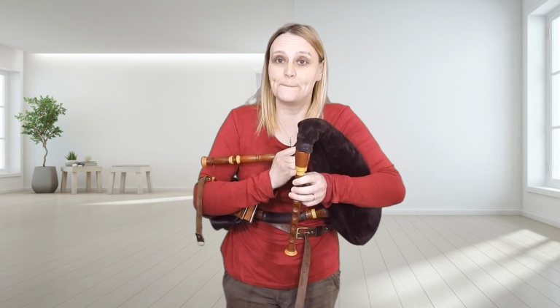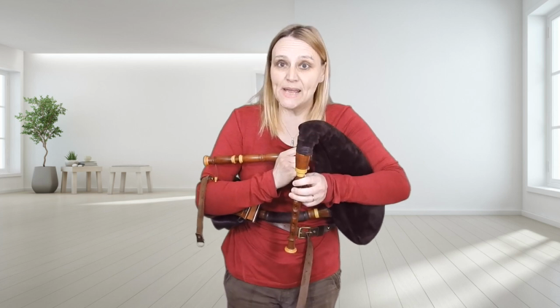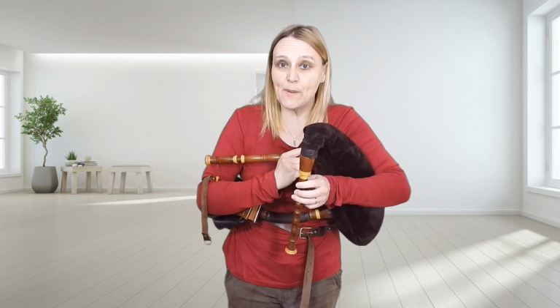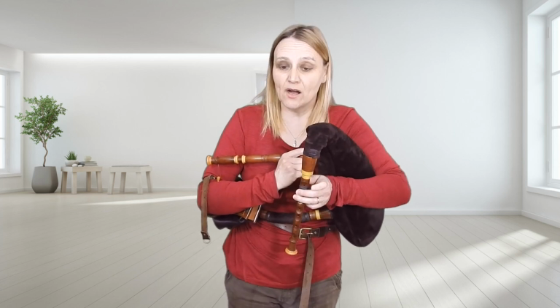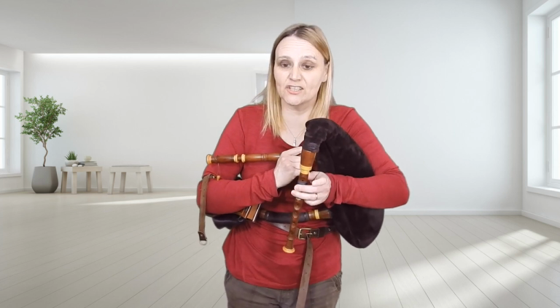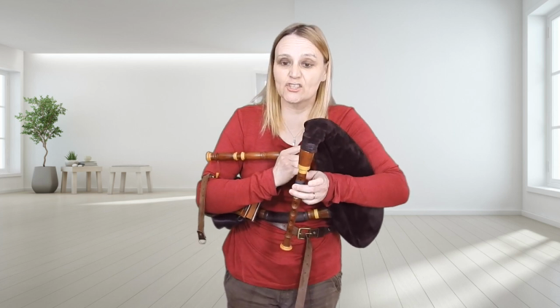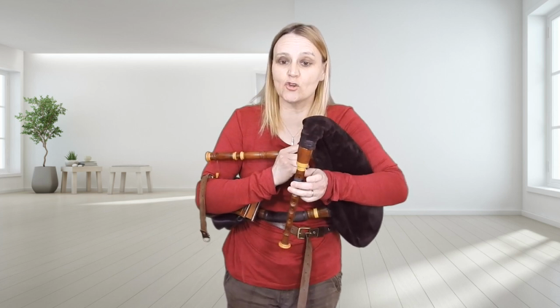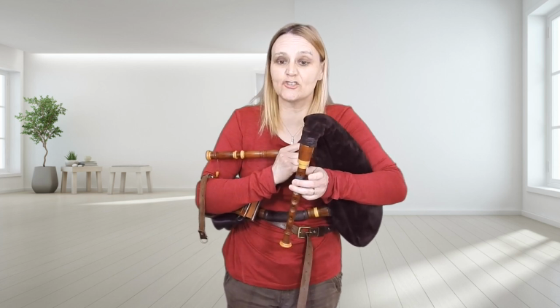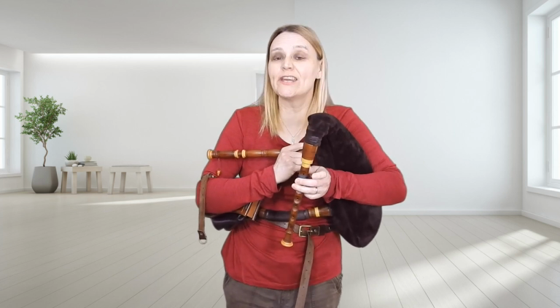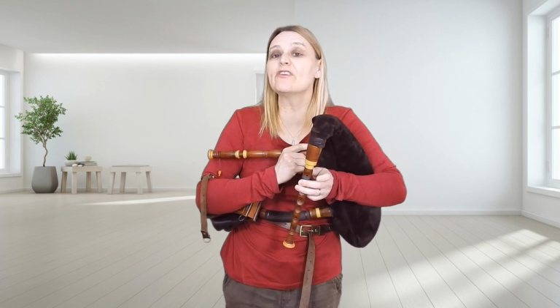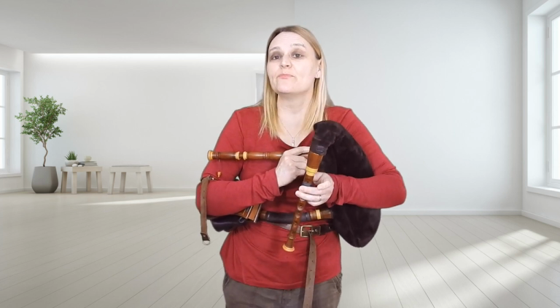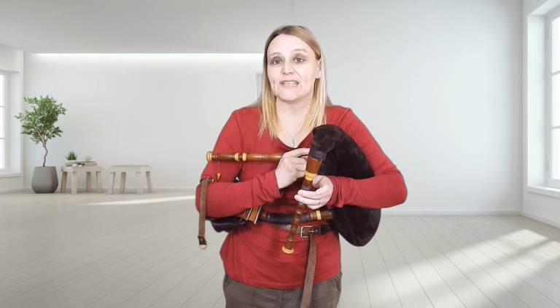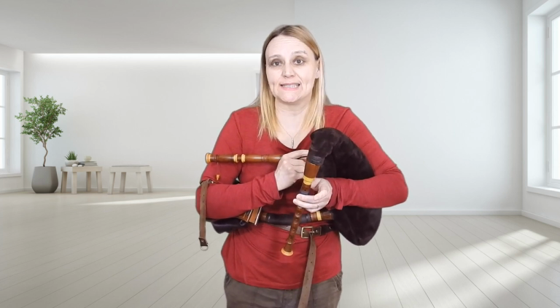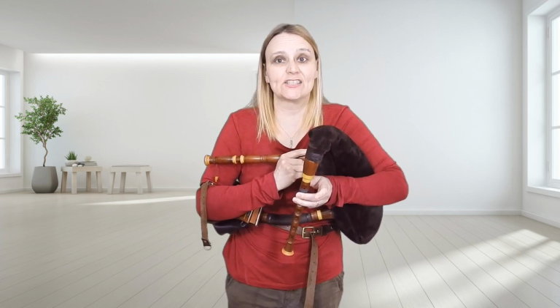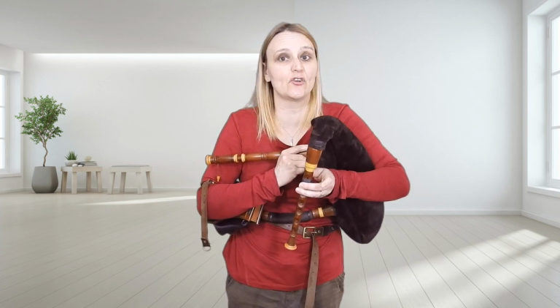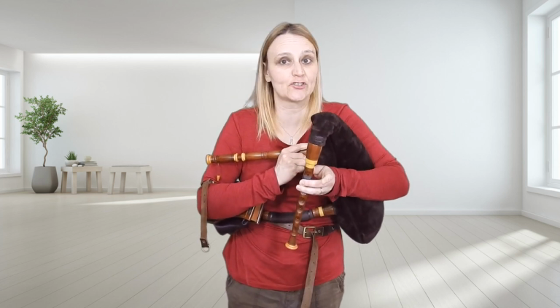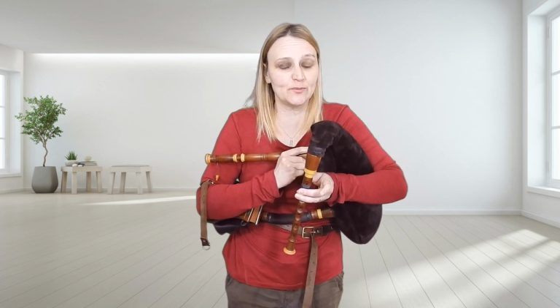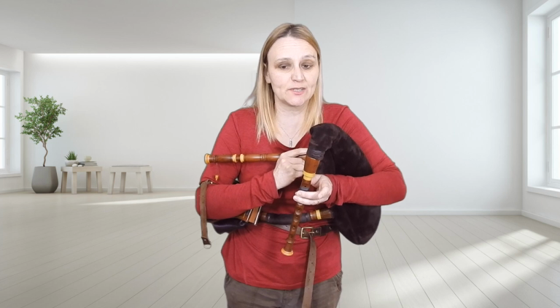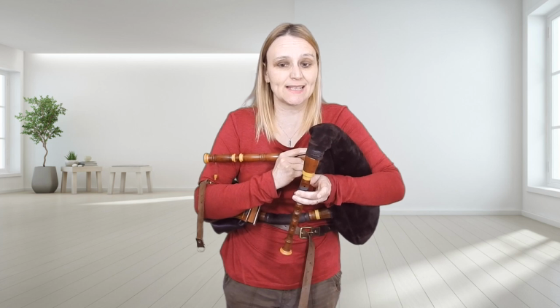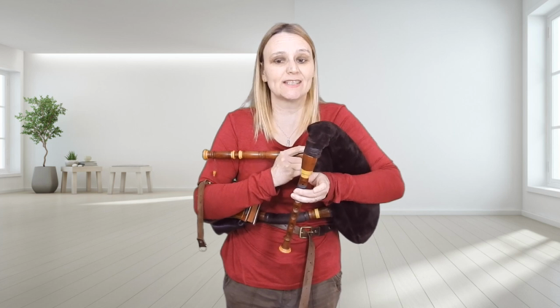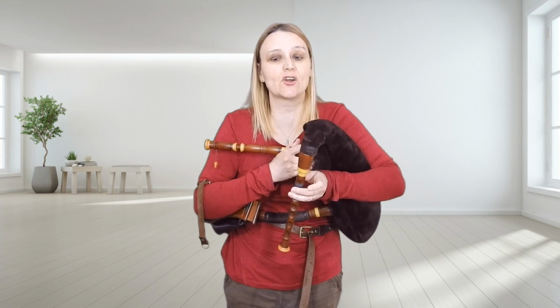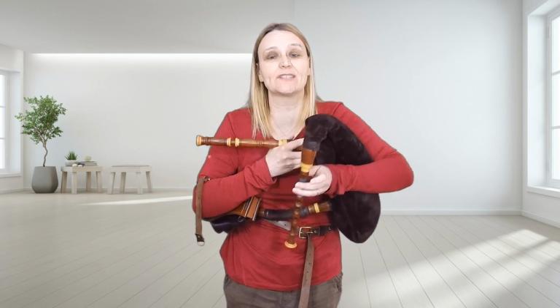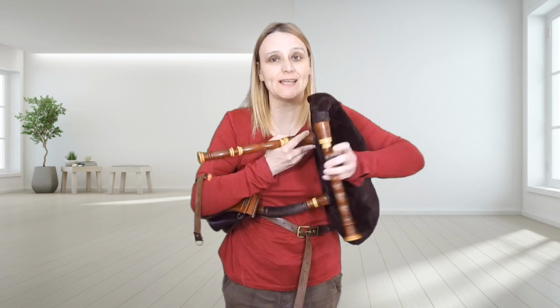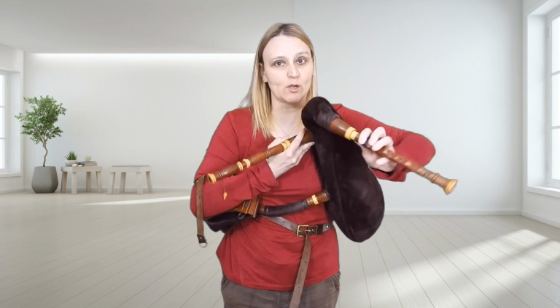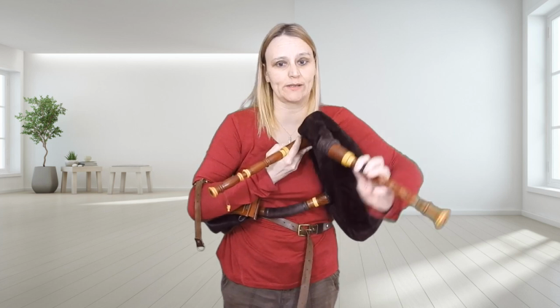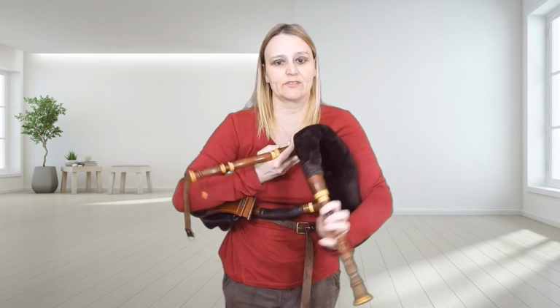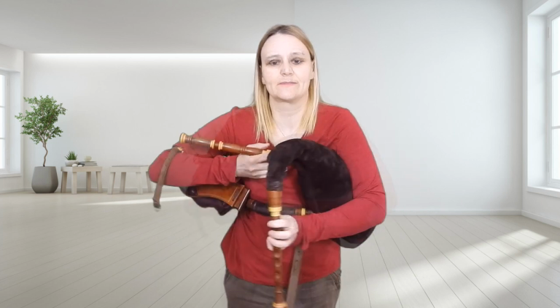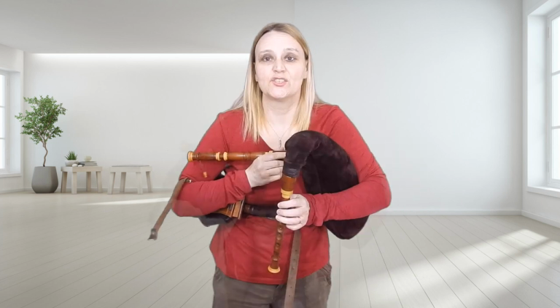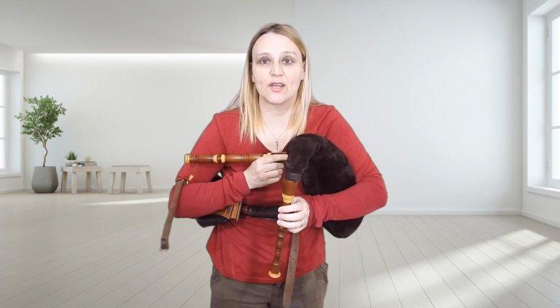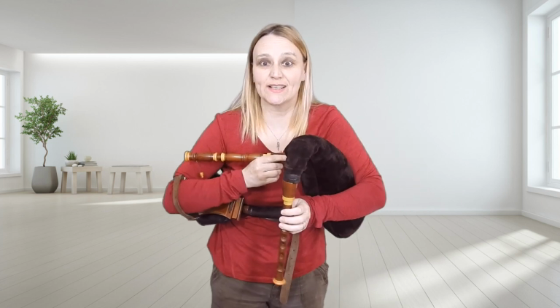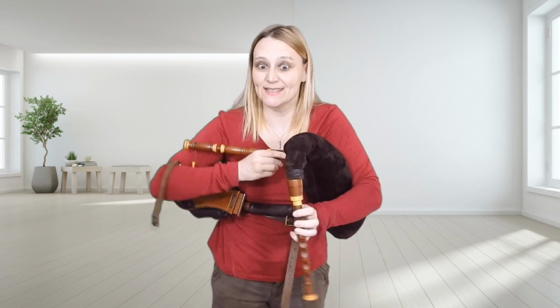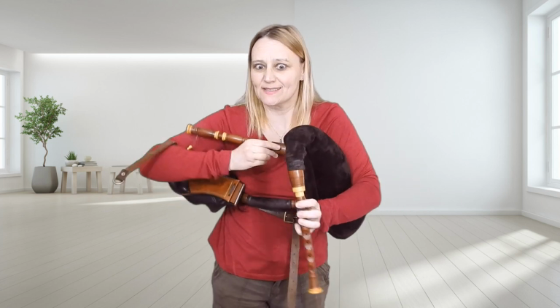The B part has got tricky rhythms in it. It's got the triplets and it's got semiquavers, so it goes like this.